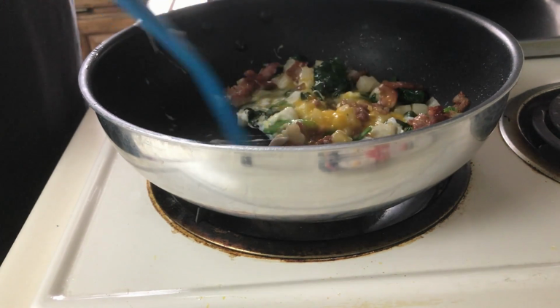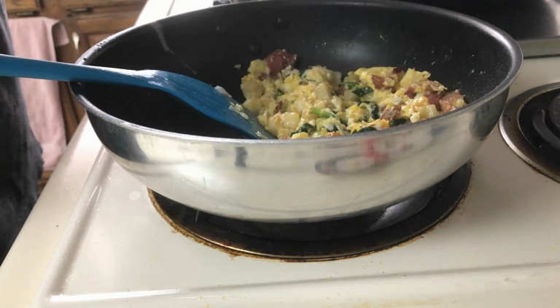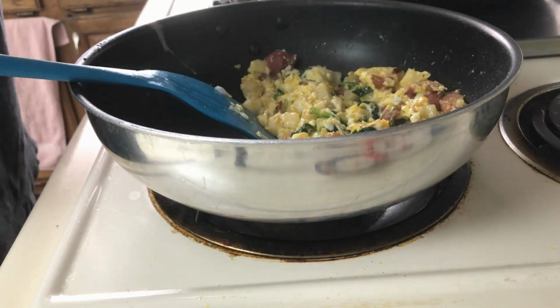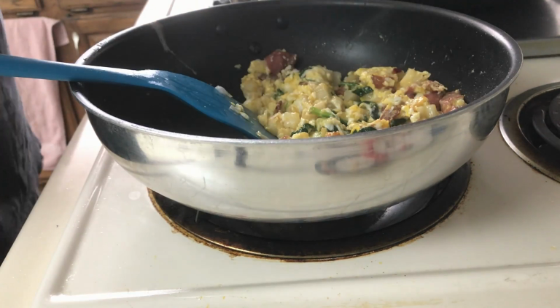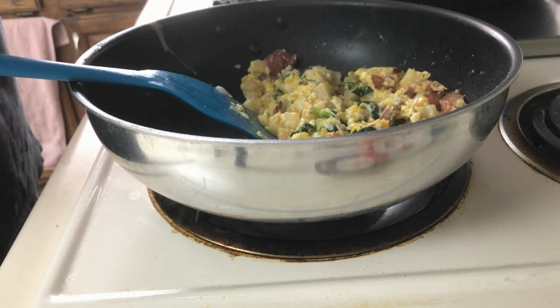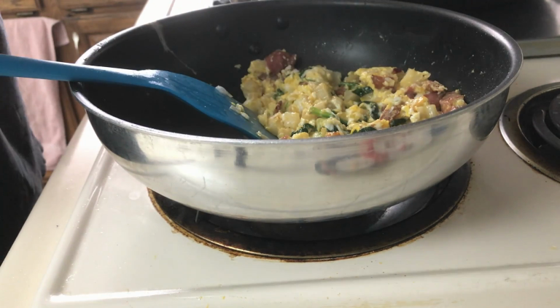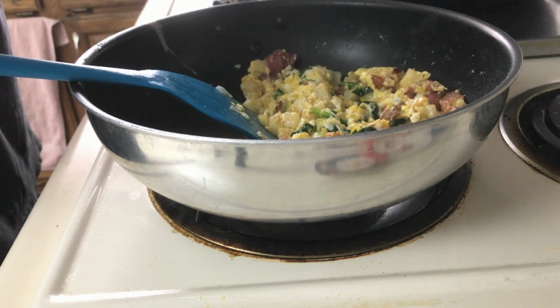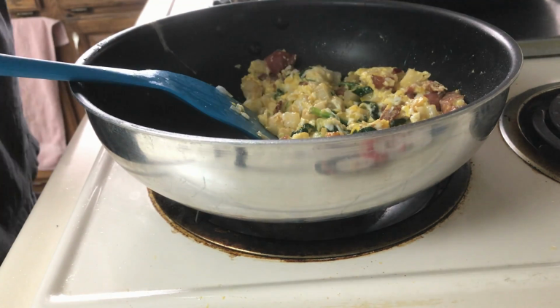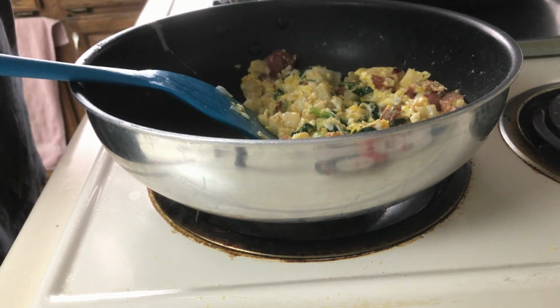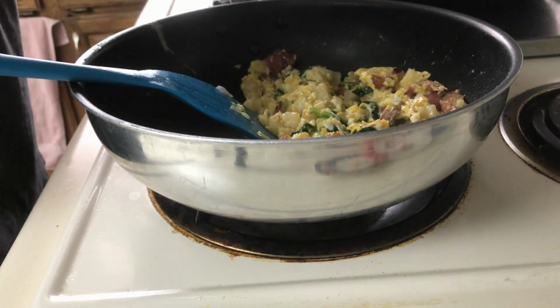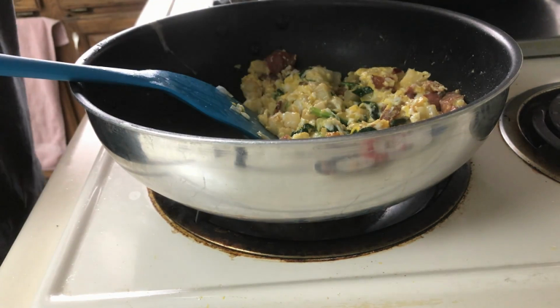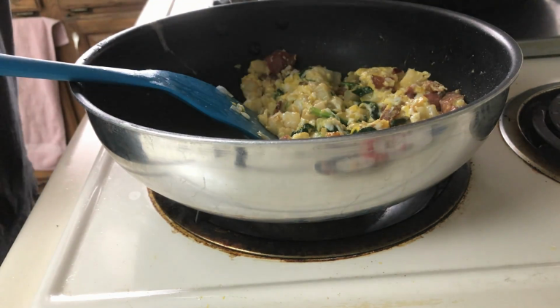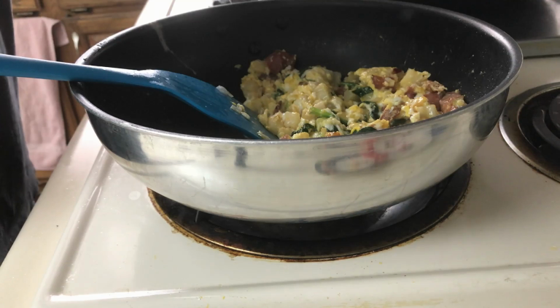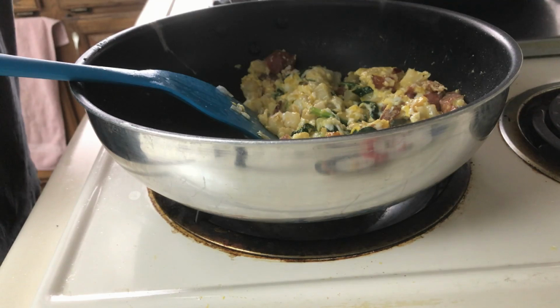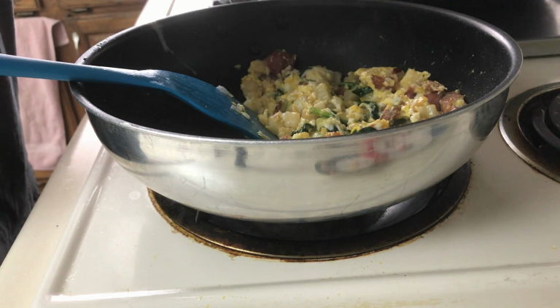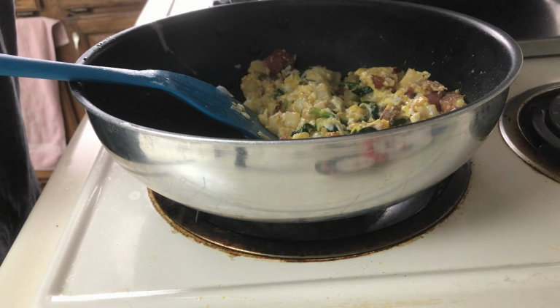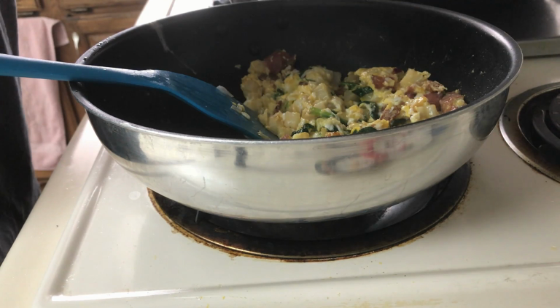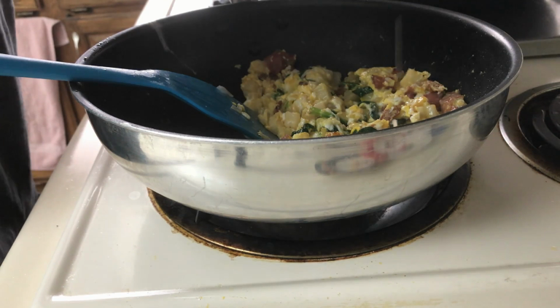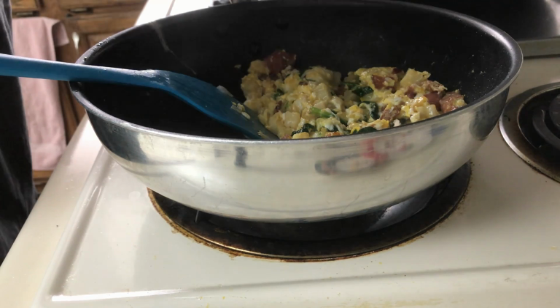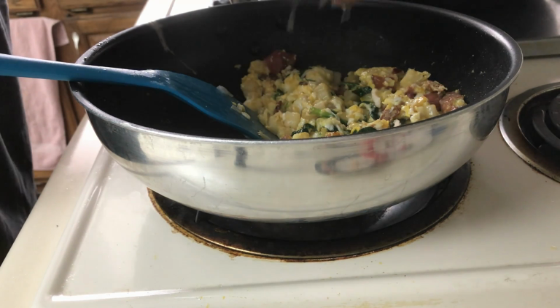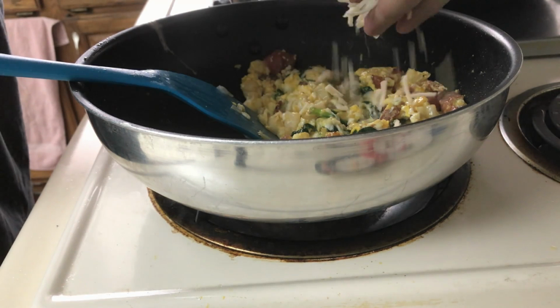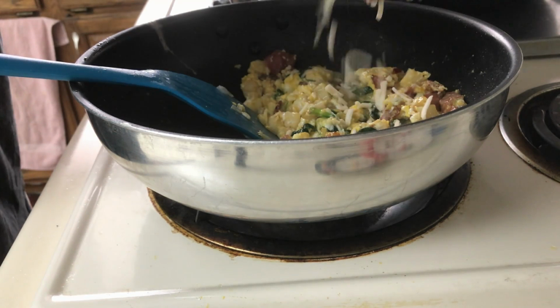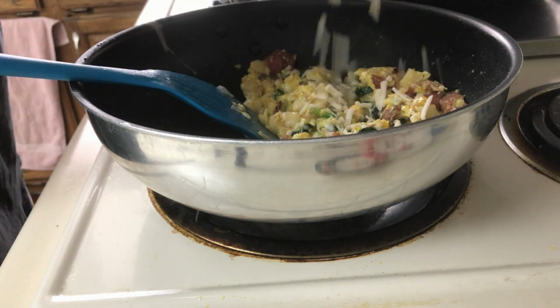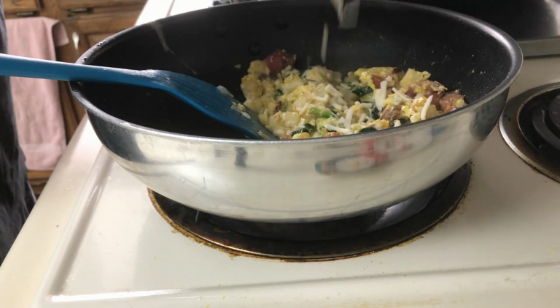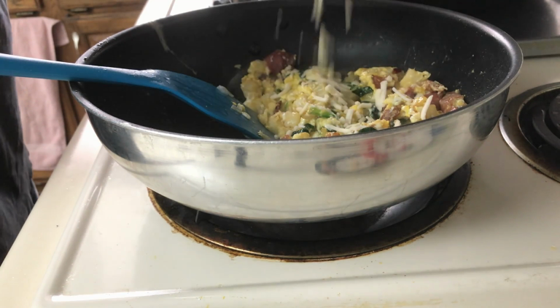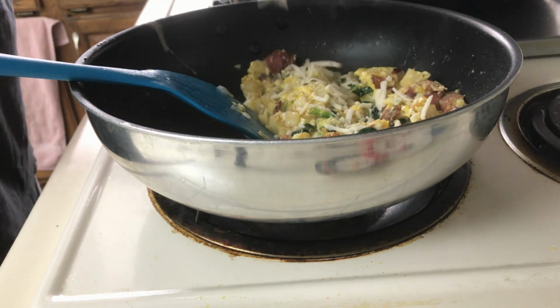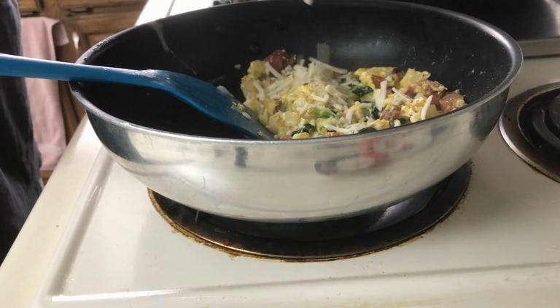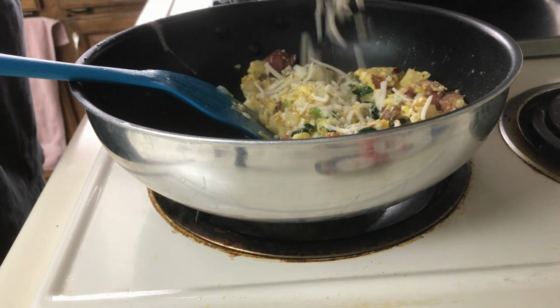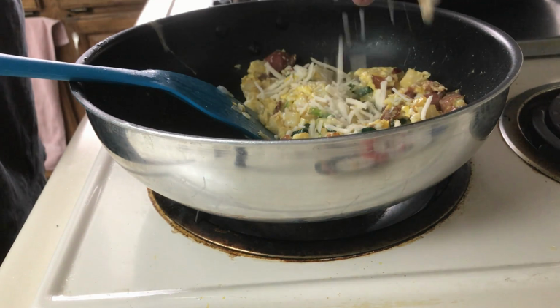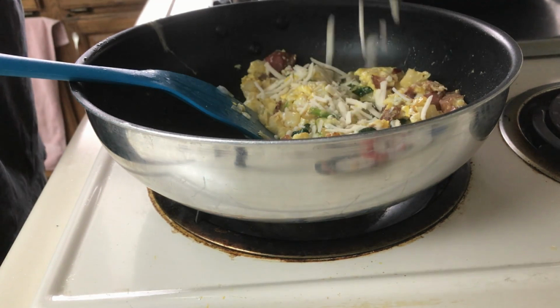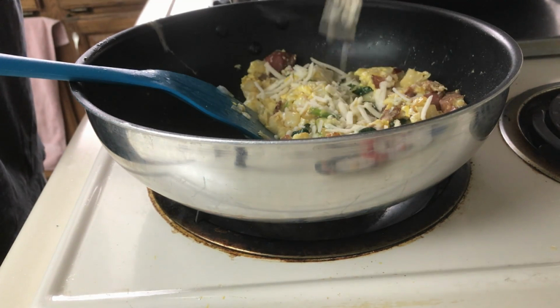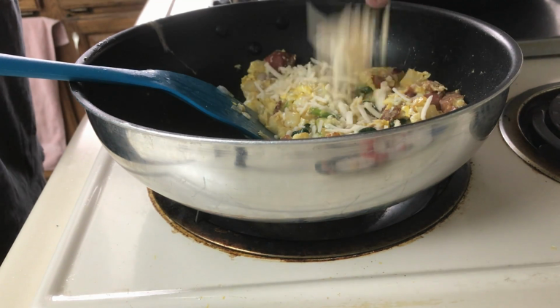Turn off the heat and add shredded cheese of your choice. I'm using shredded pepper jack cheese.